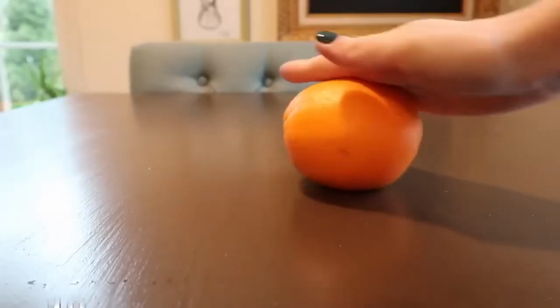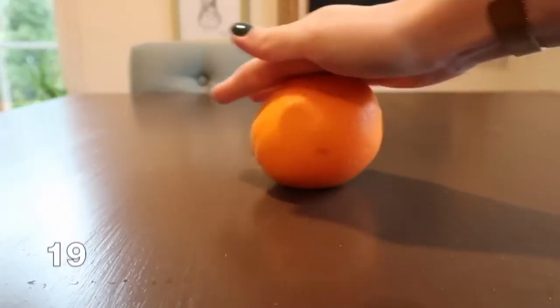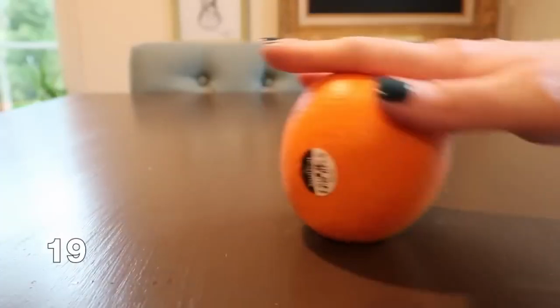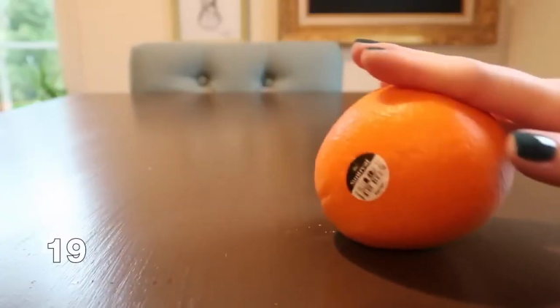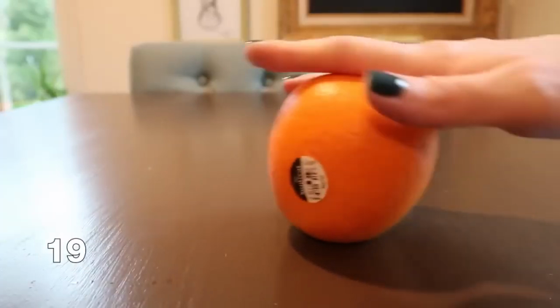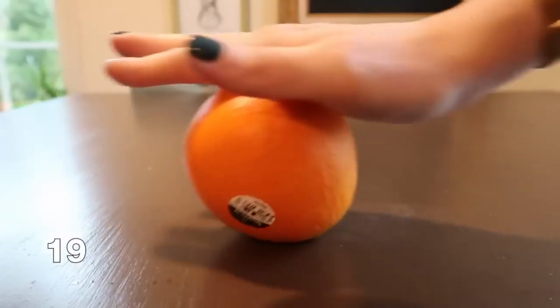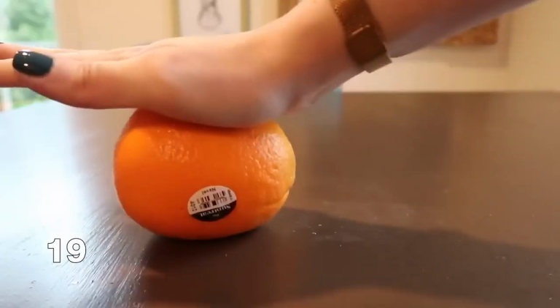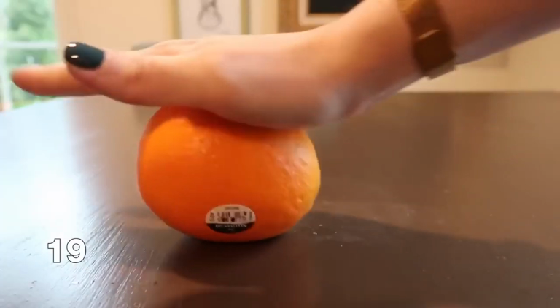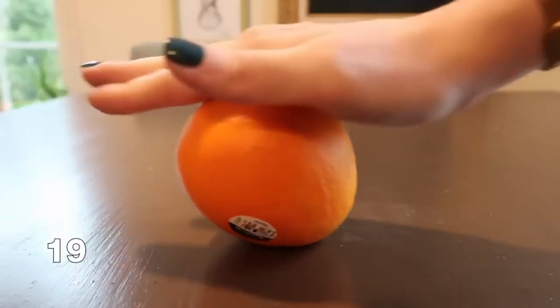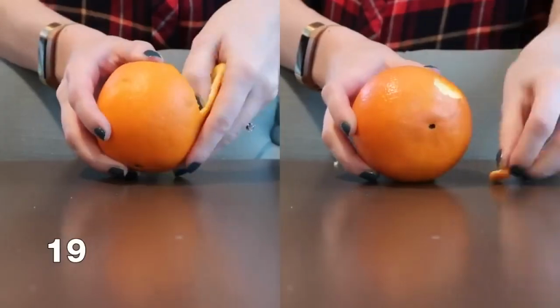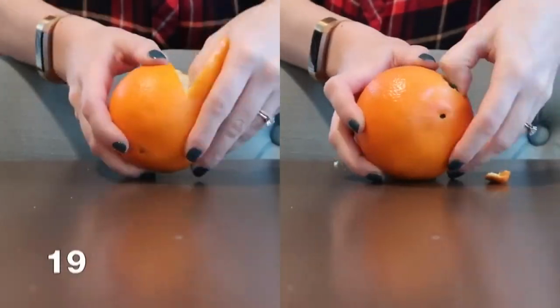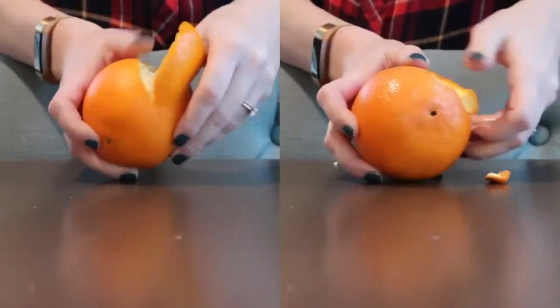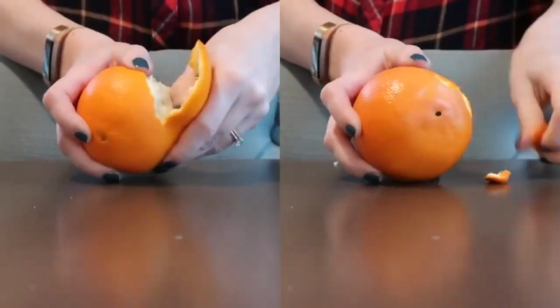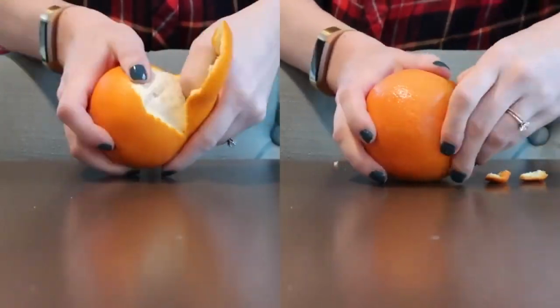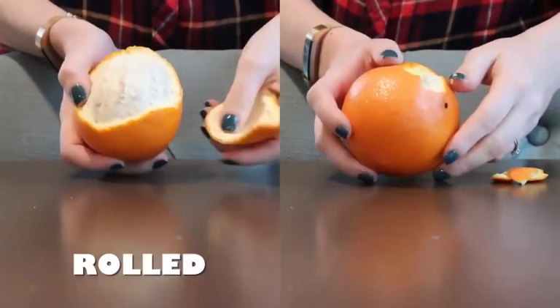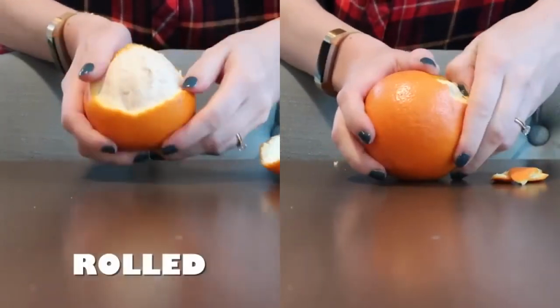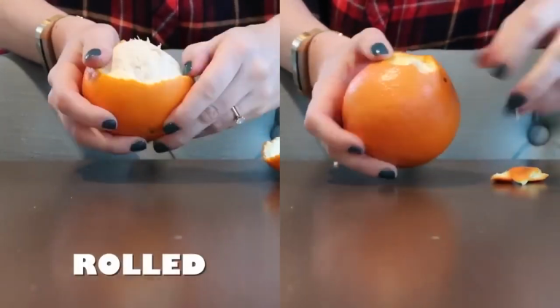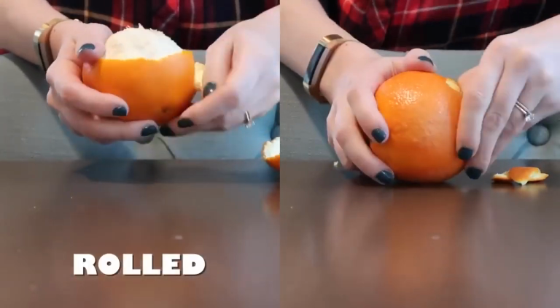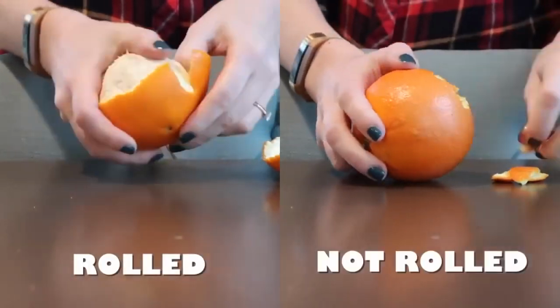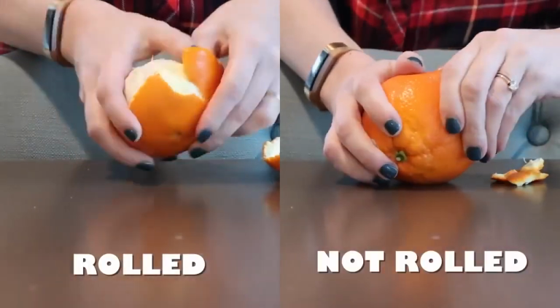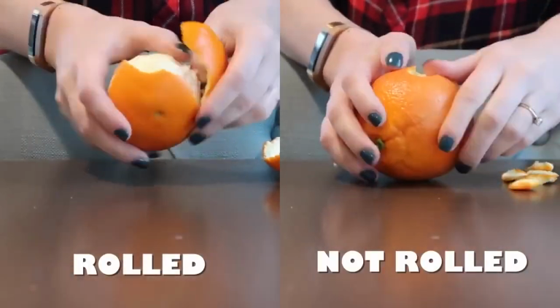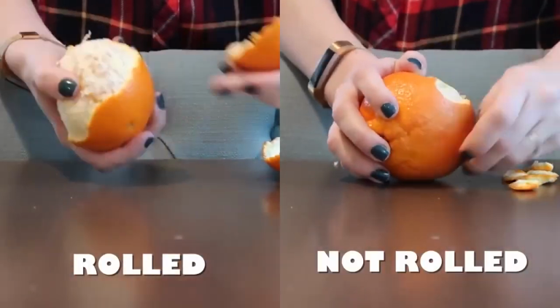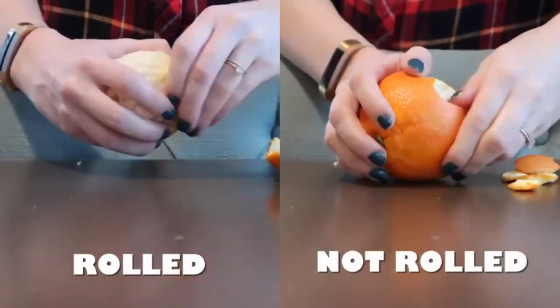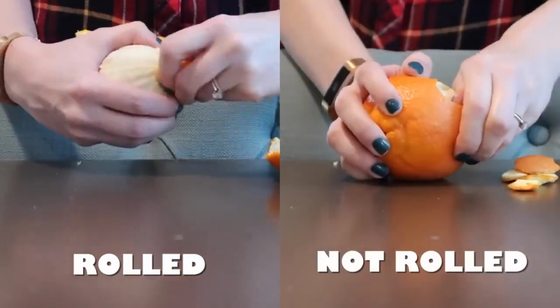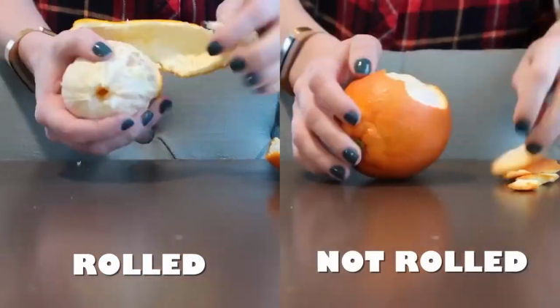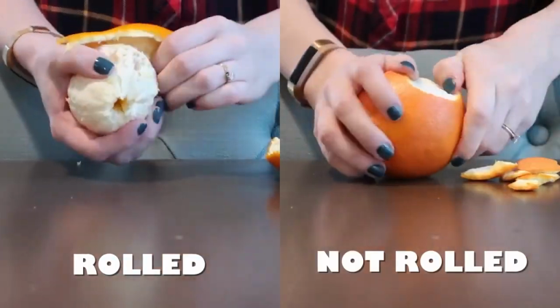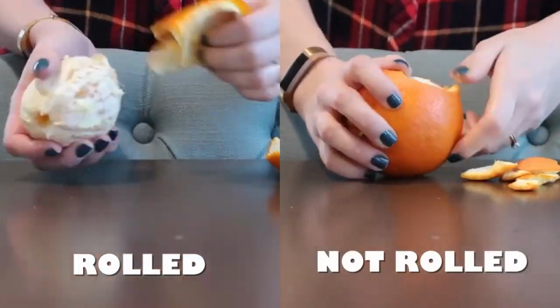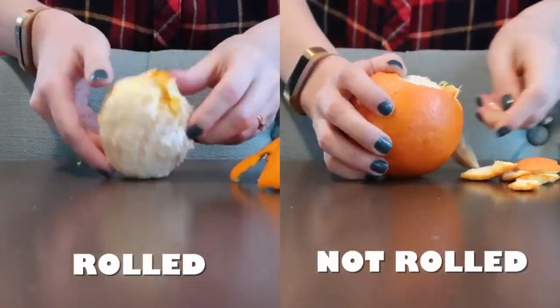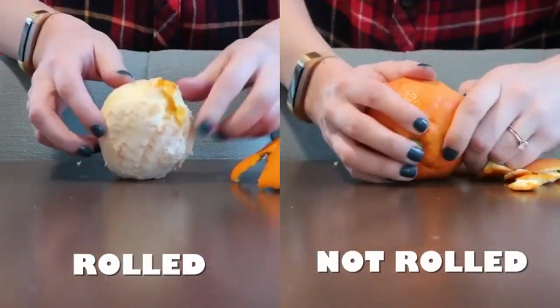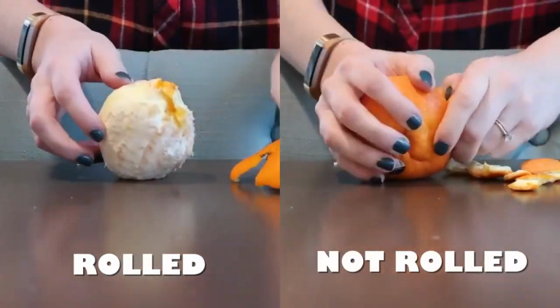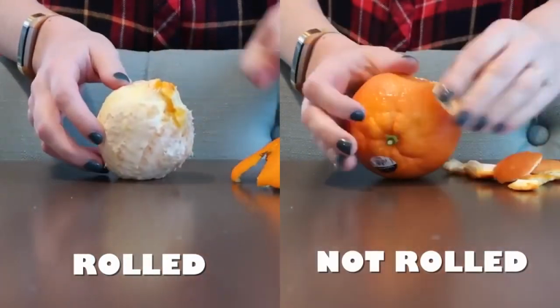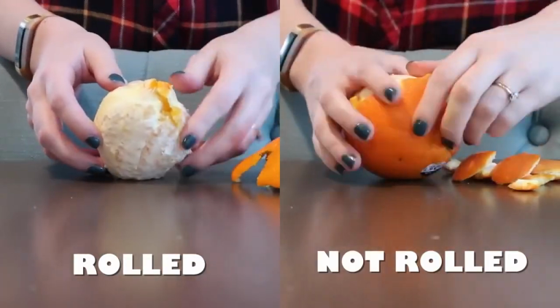Did you know that if you roll your orange before you peel it, it's going to make it a lot easier for the peel to come off? You're never going to peel an orange without rolling it again.